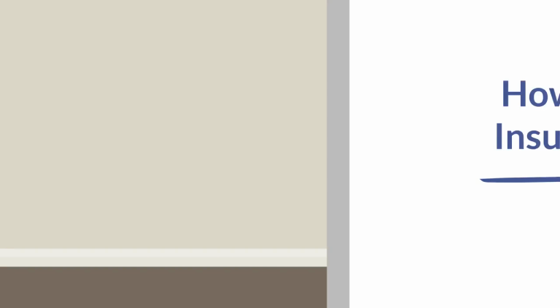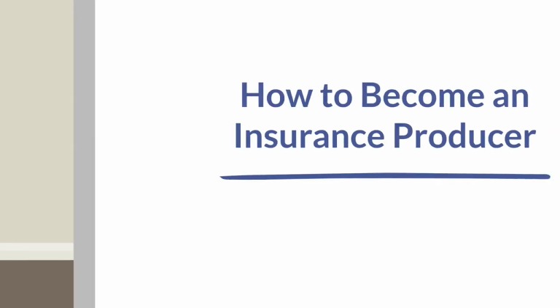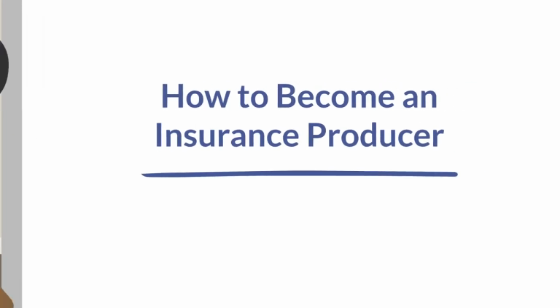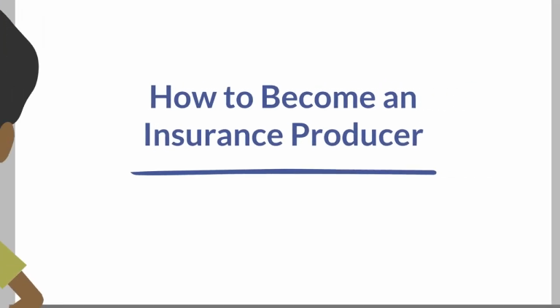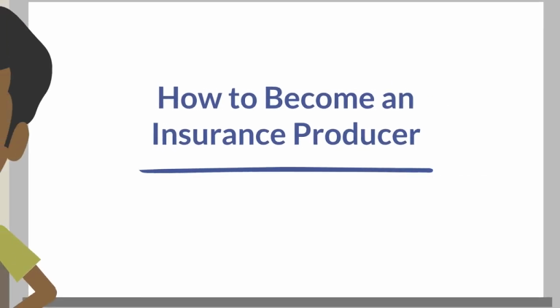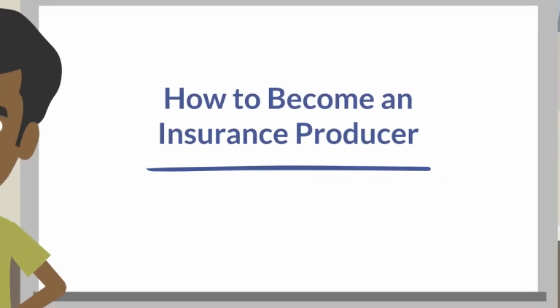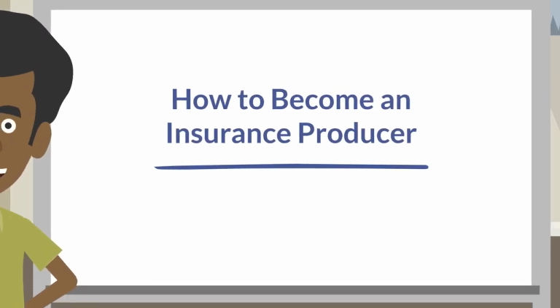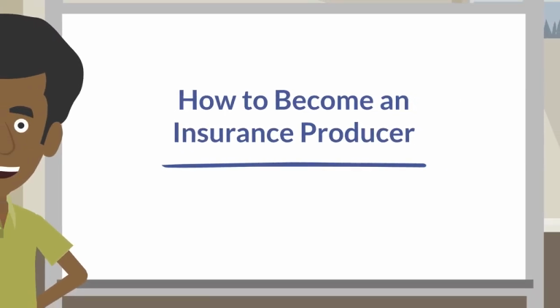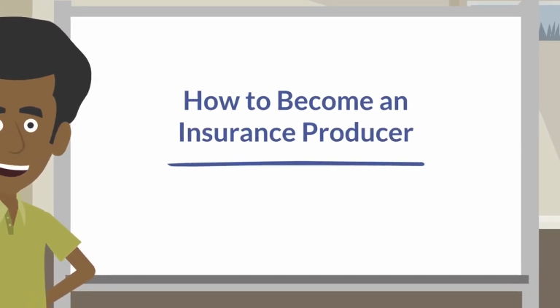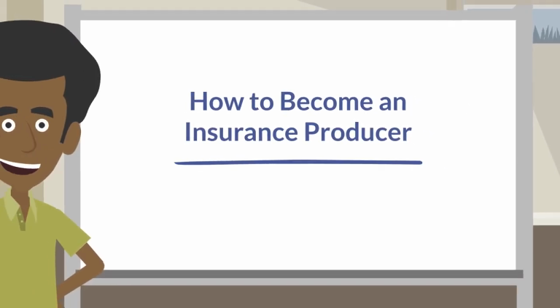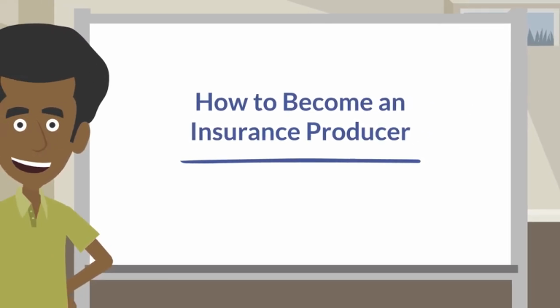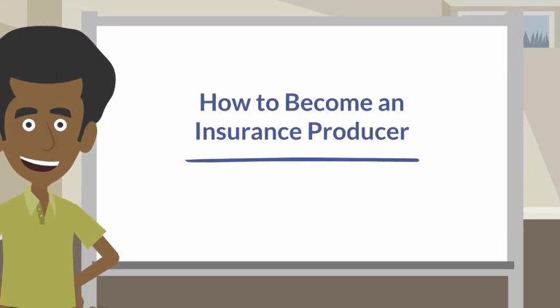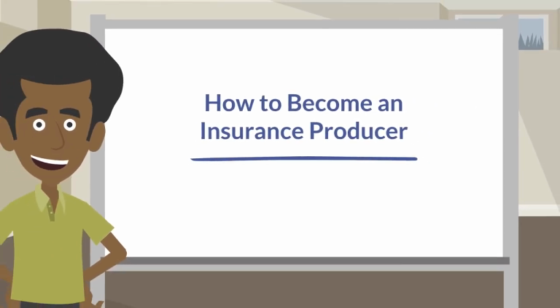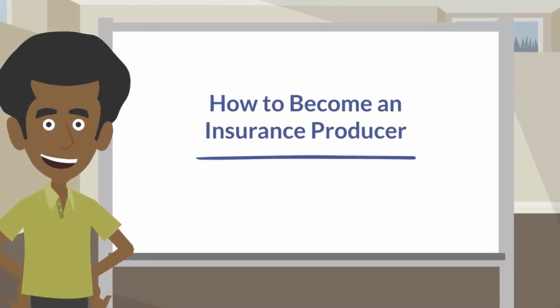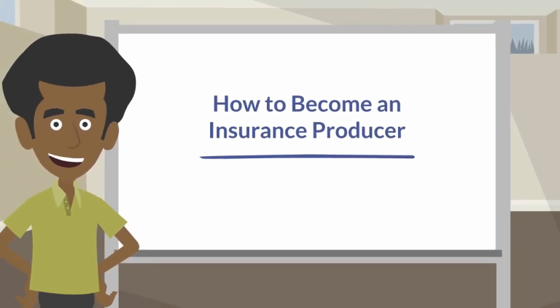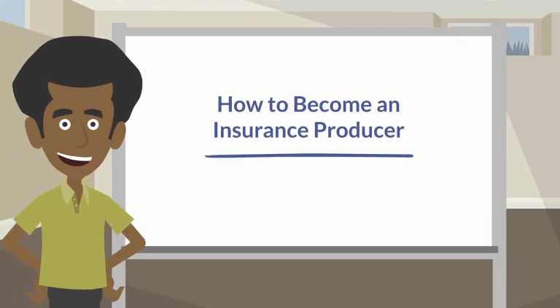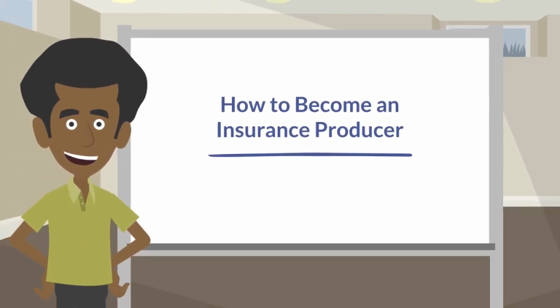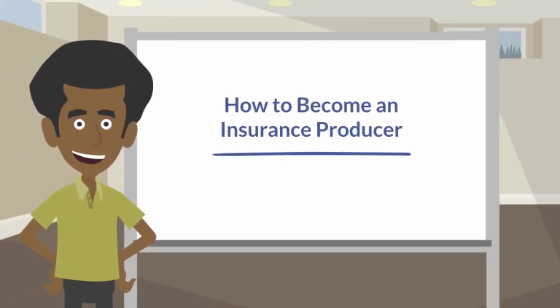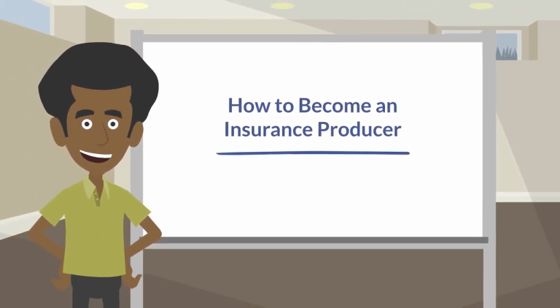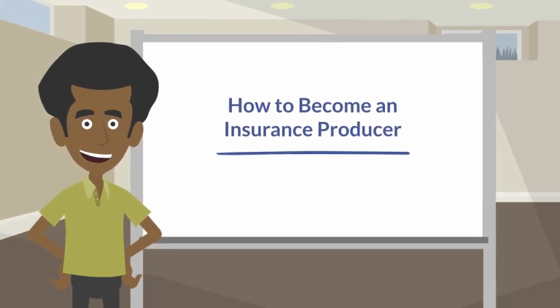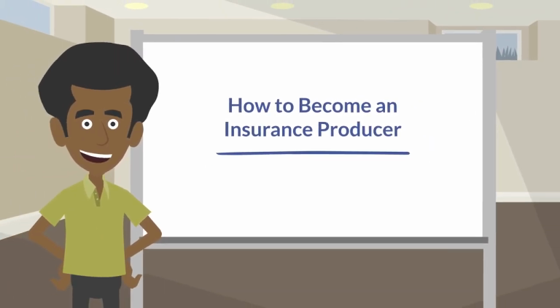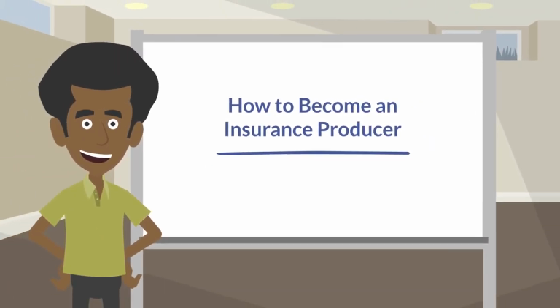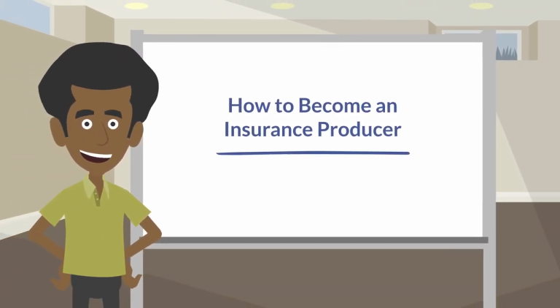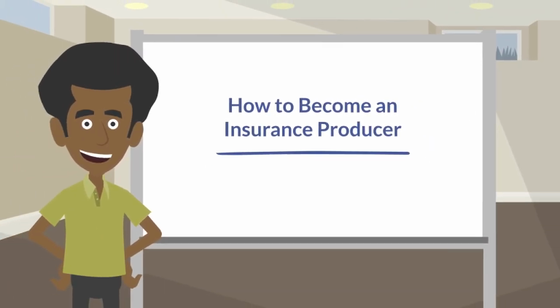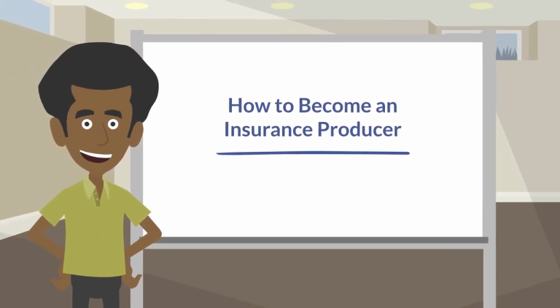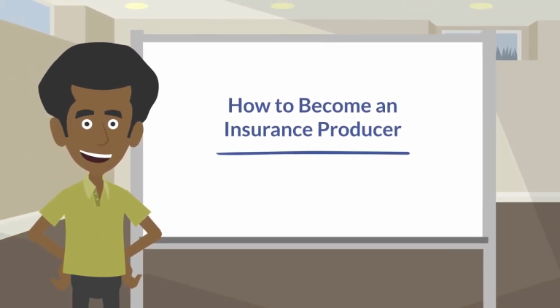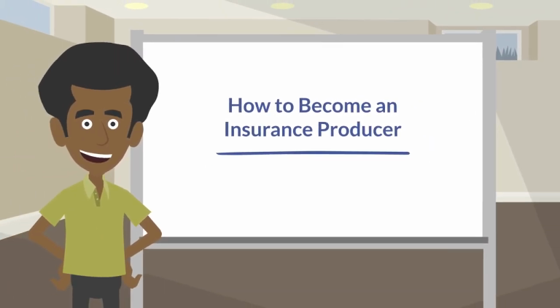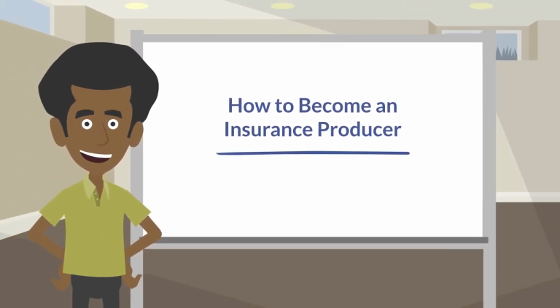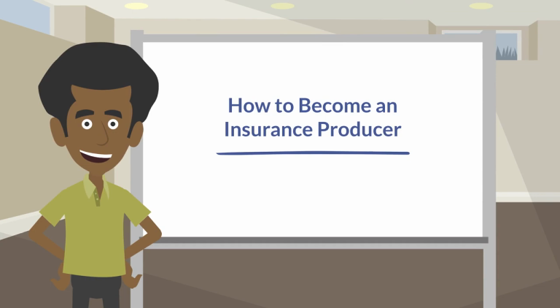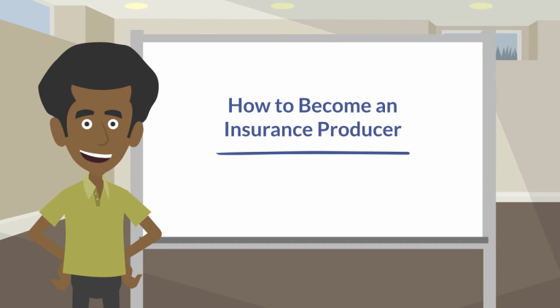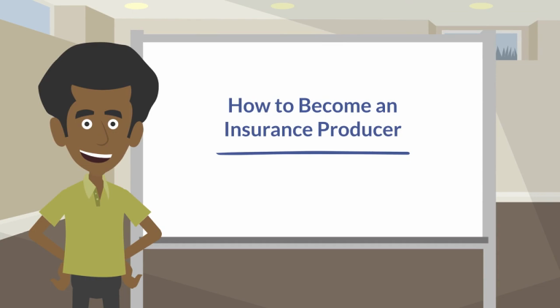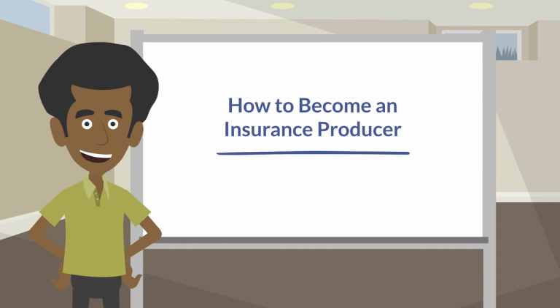An insurance sales career can be very rewarding. There are three basic steps to becoming an insurance agent or broker.